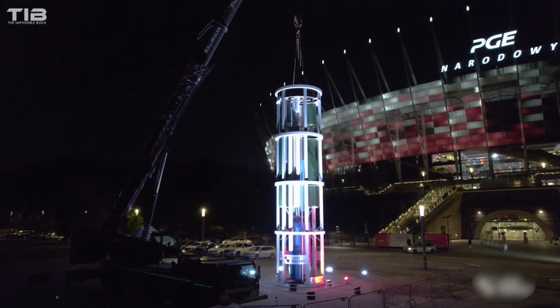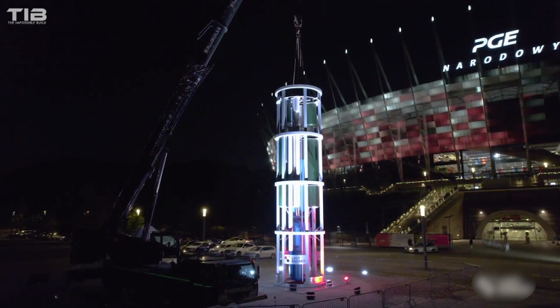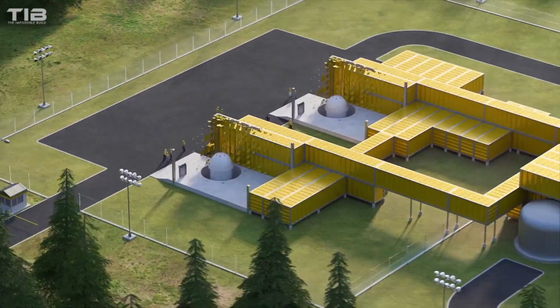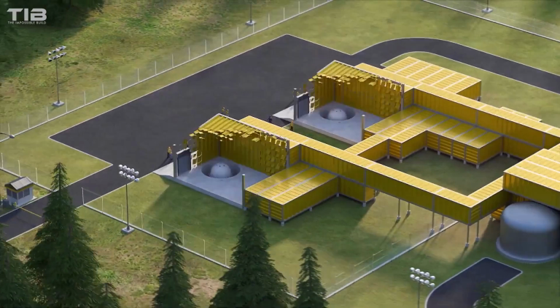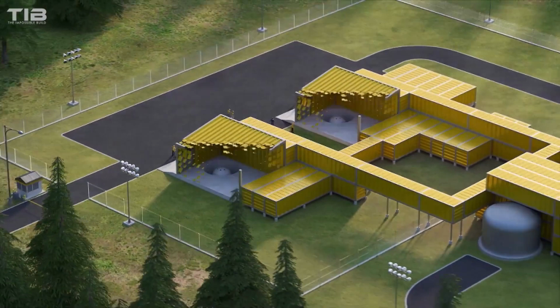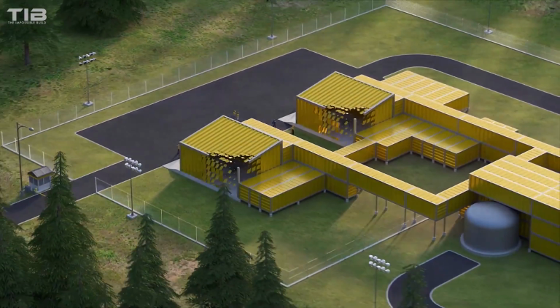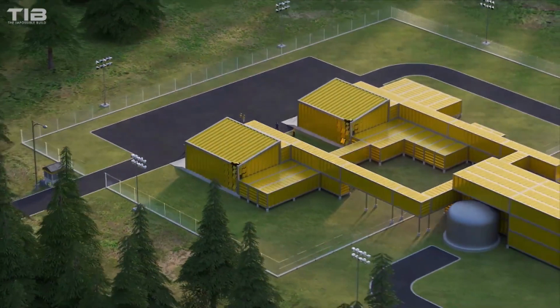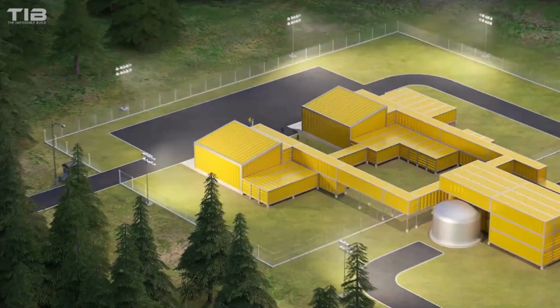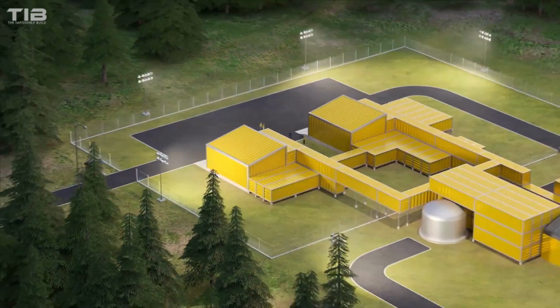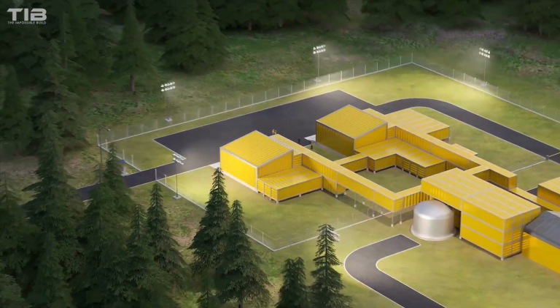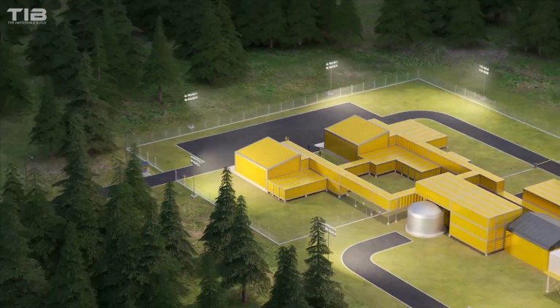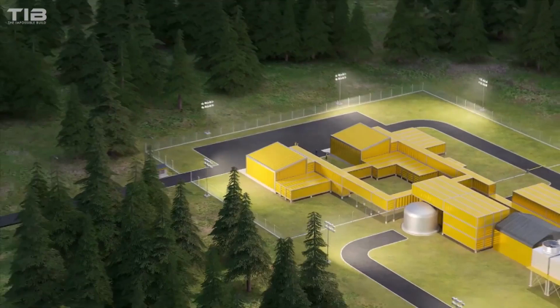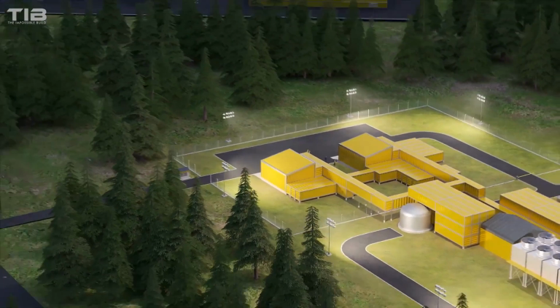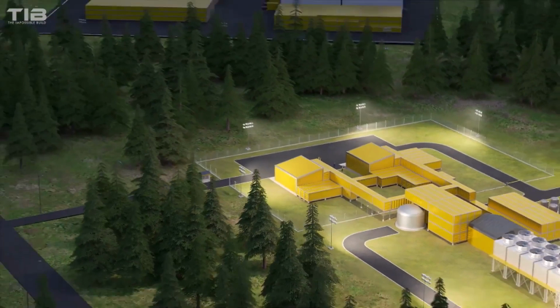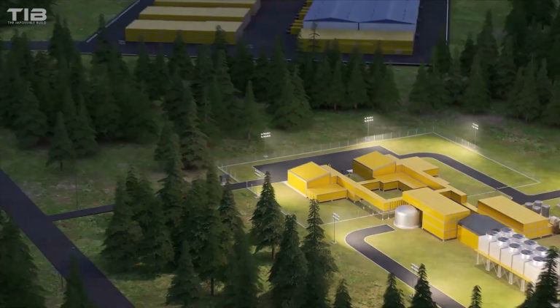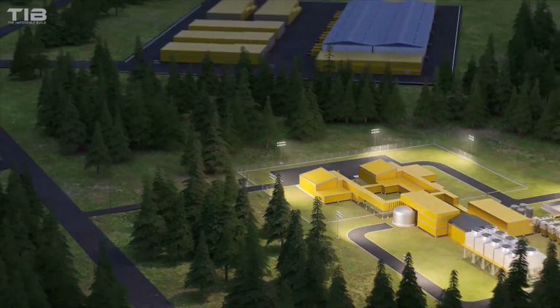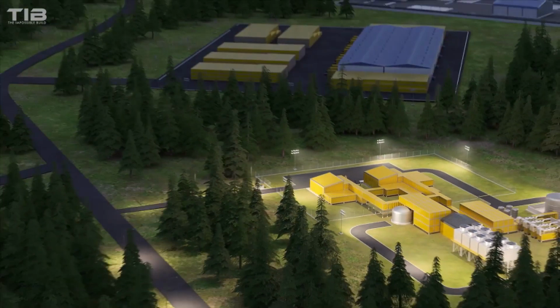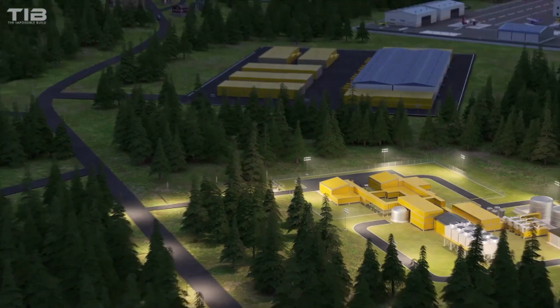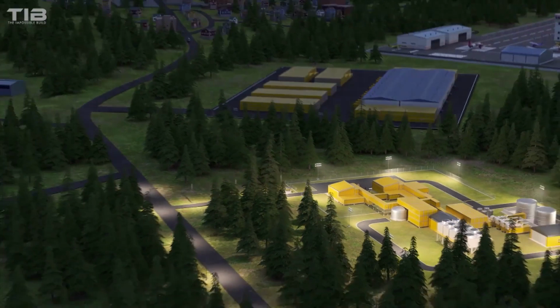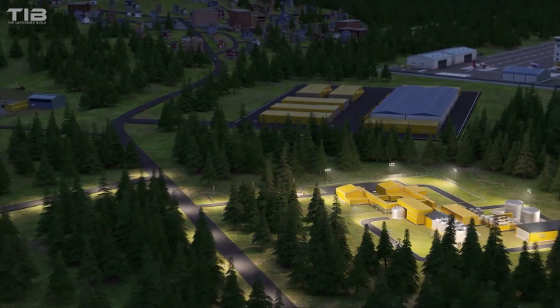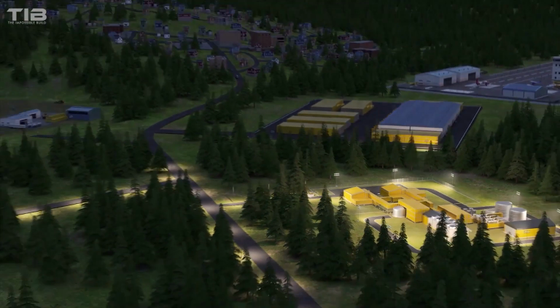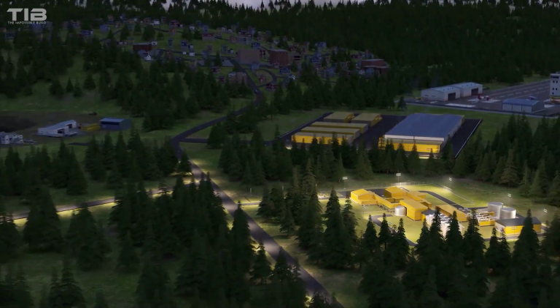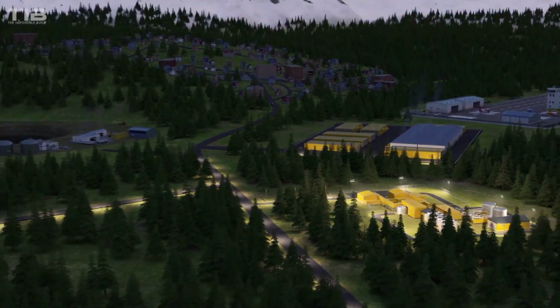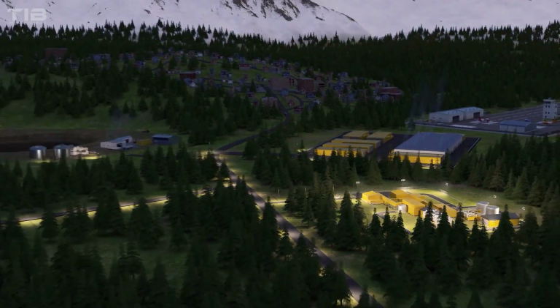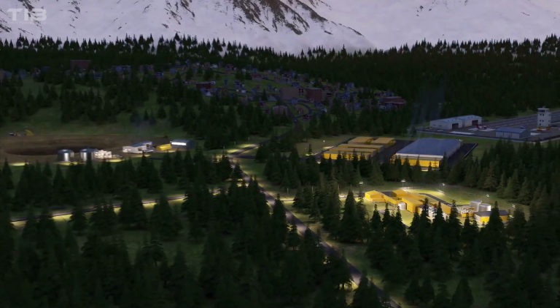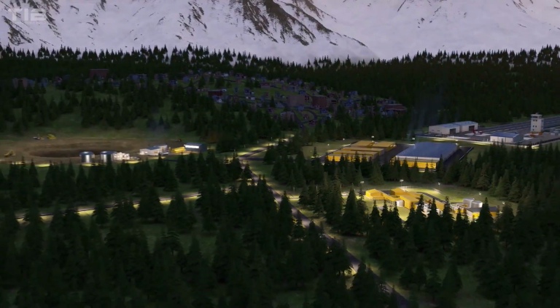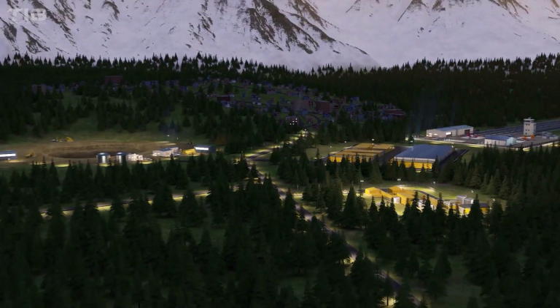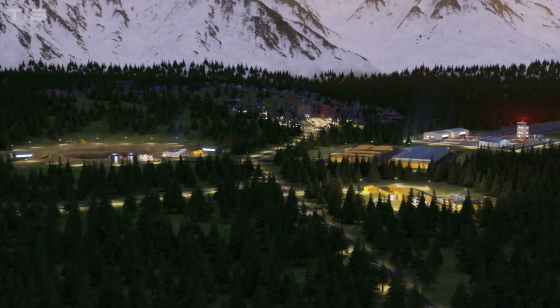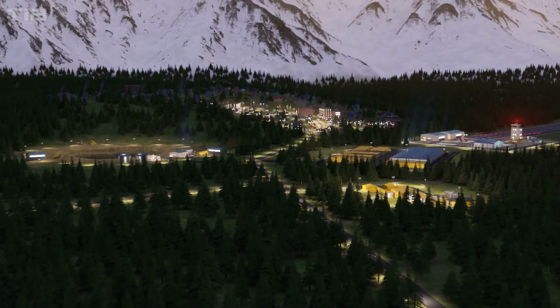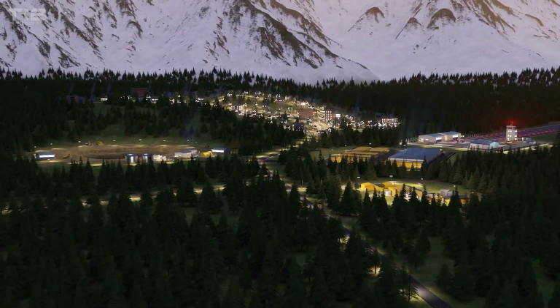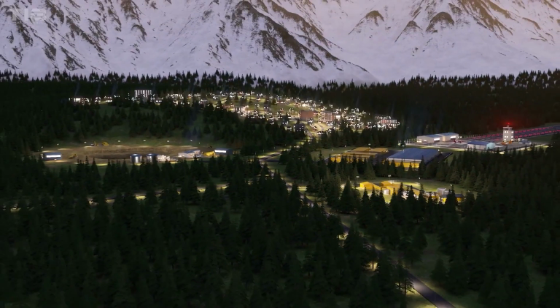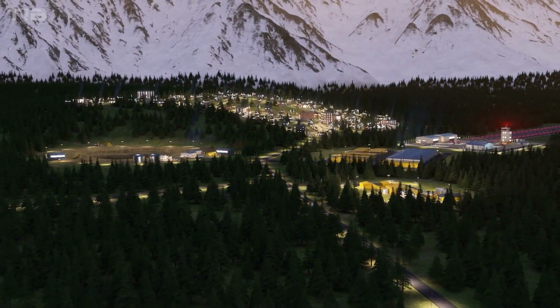Let us know in the comments — do you think SMRs are the future of nuclear energy?